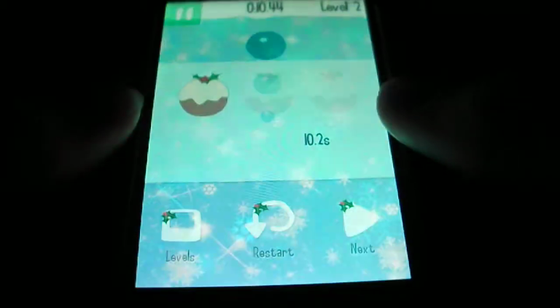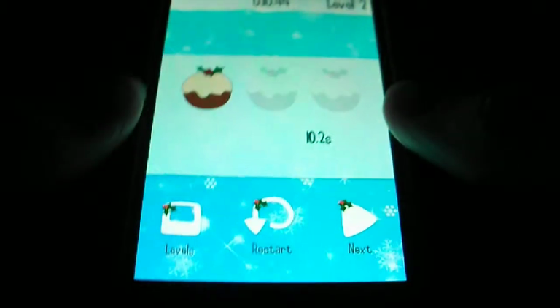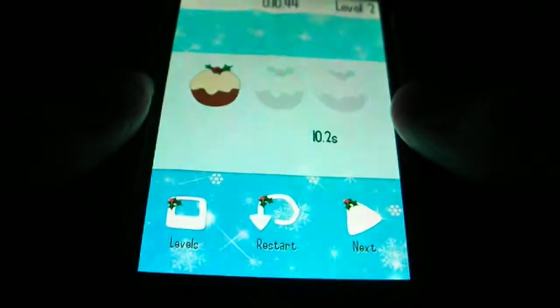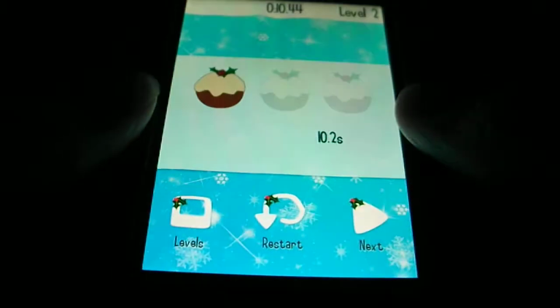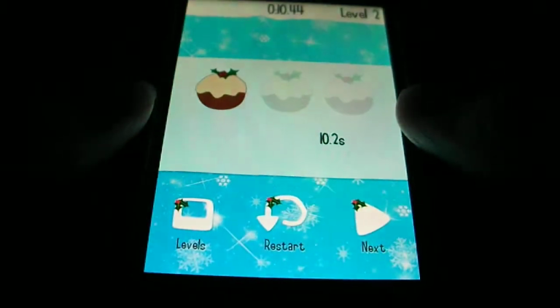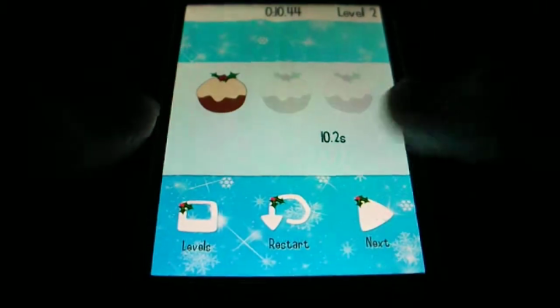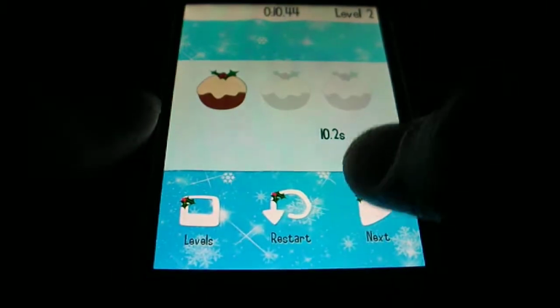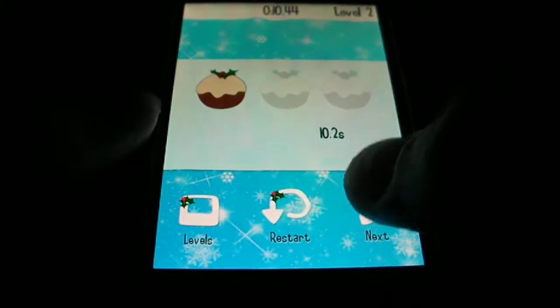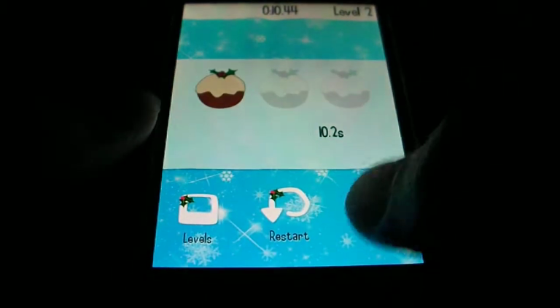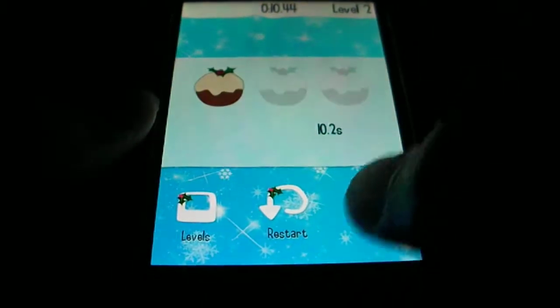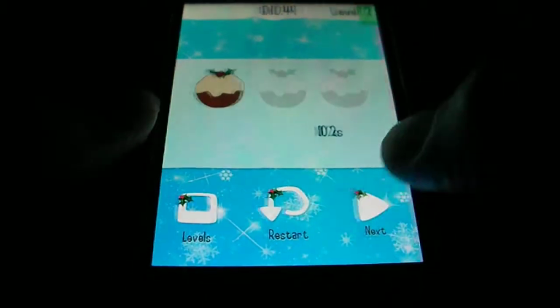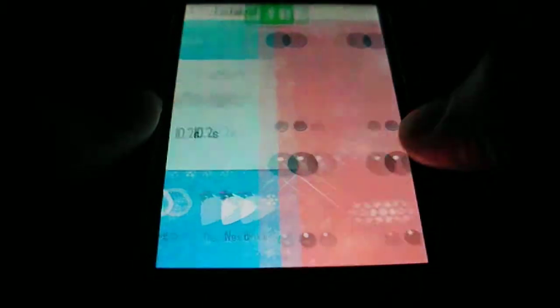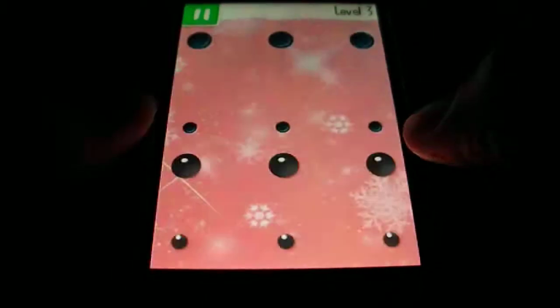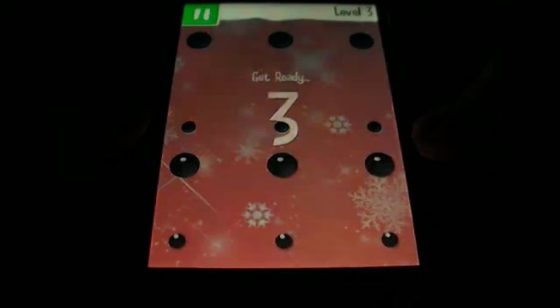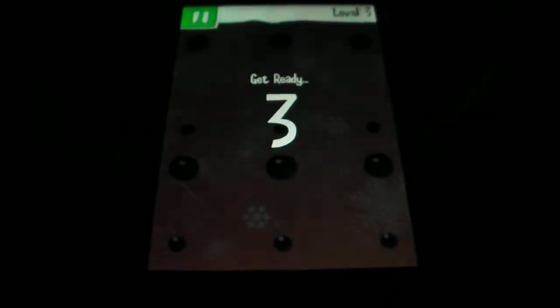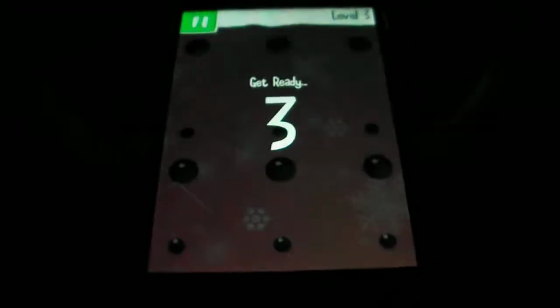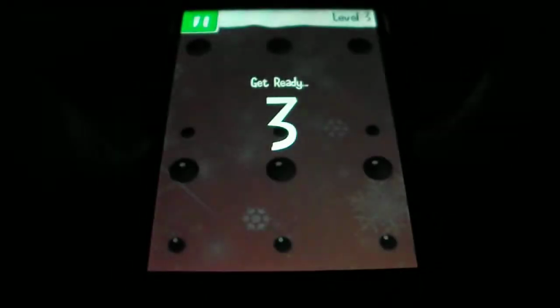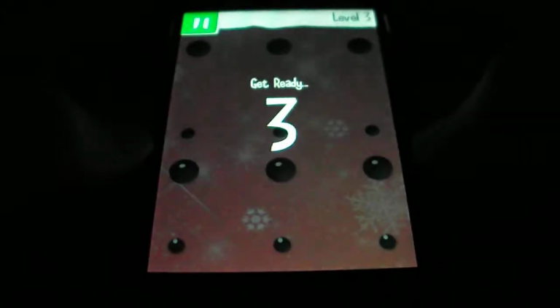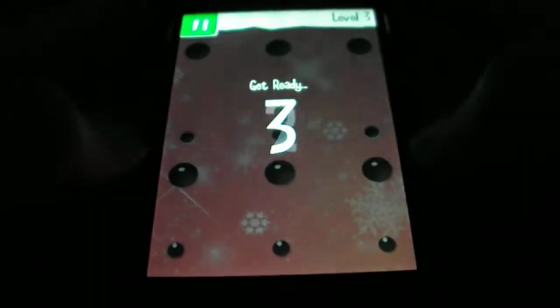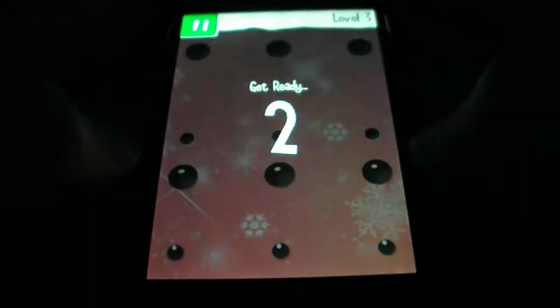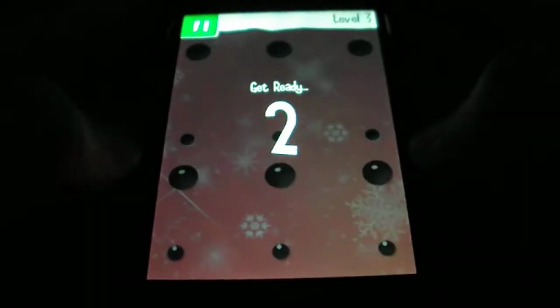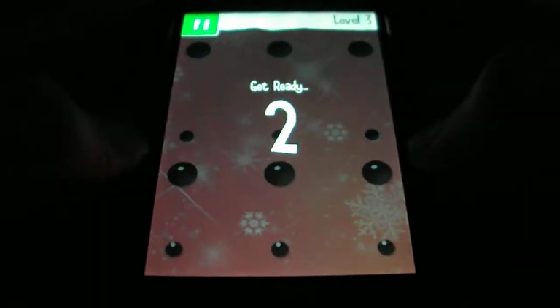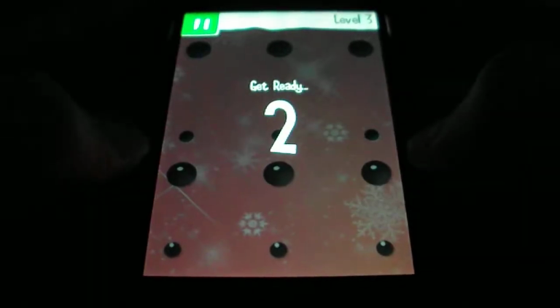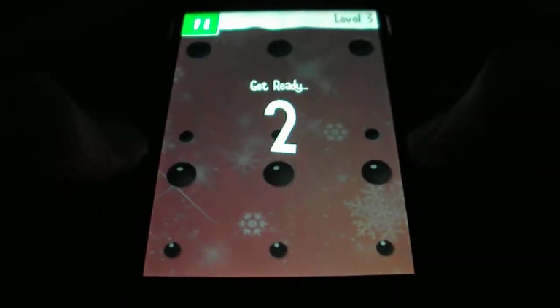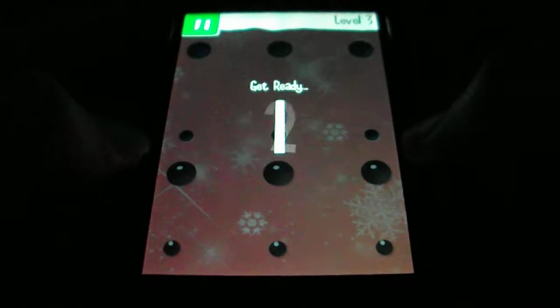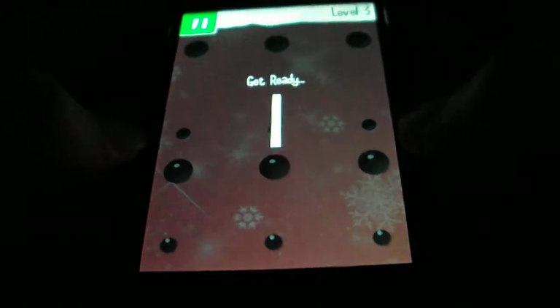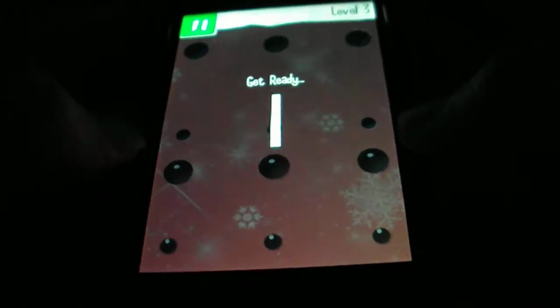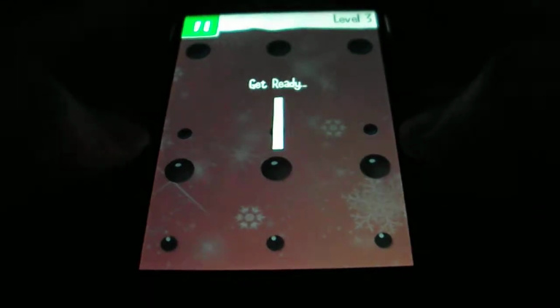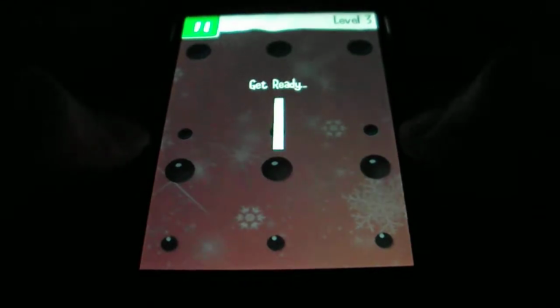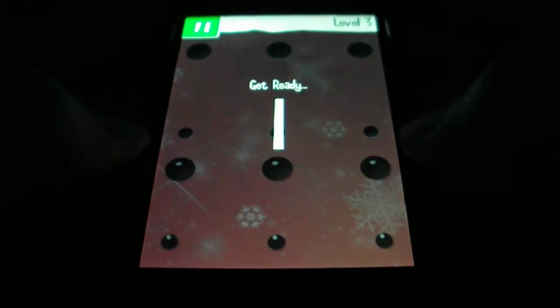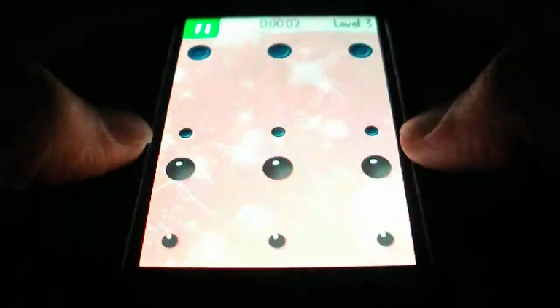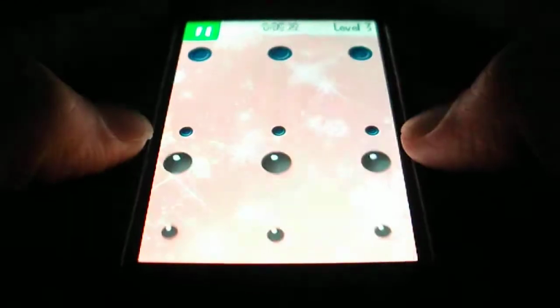So there we are, we managed to do that level. We're going to do the next level now. As you can see, there are even bigger balls in this one.